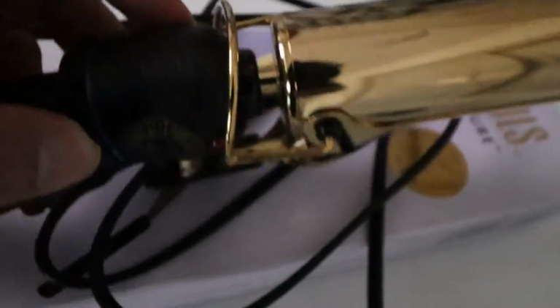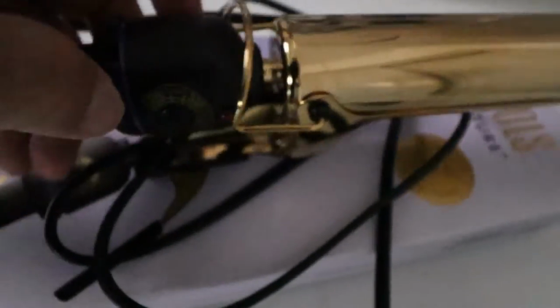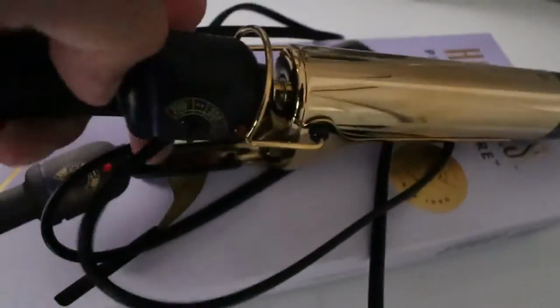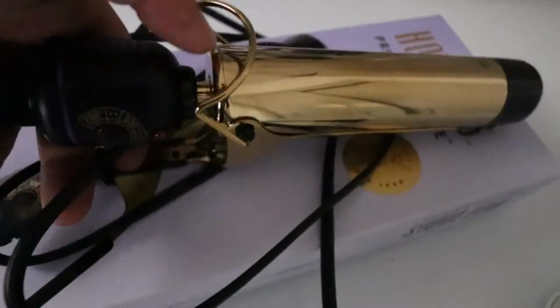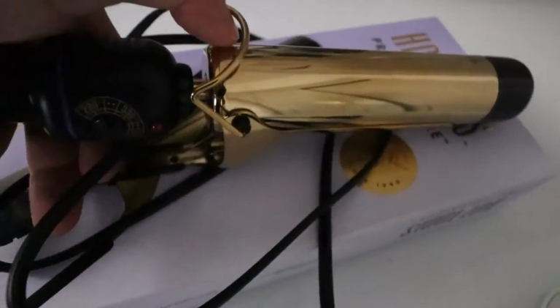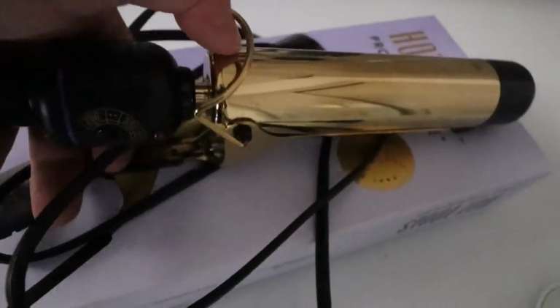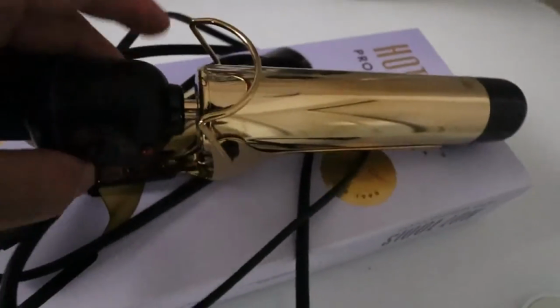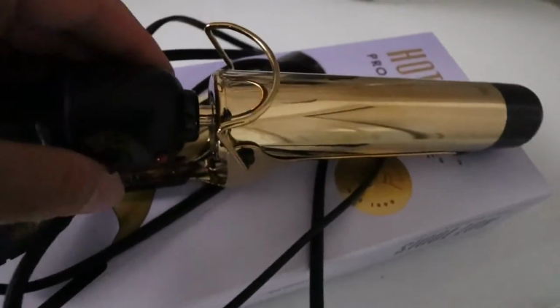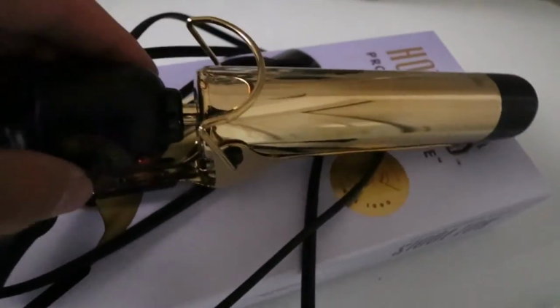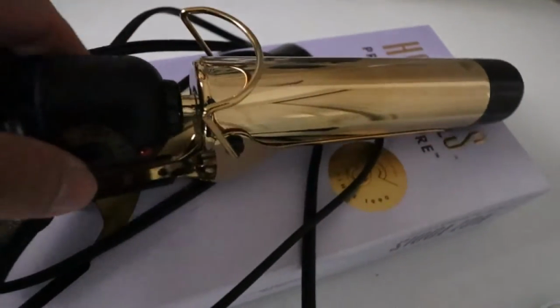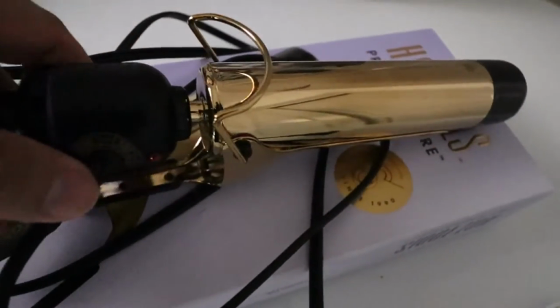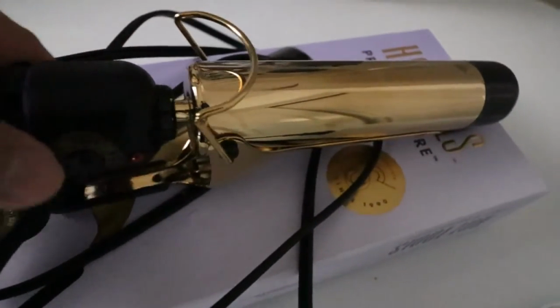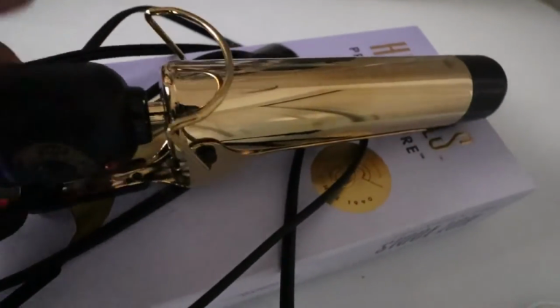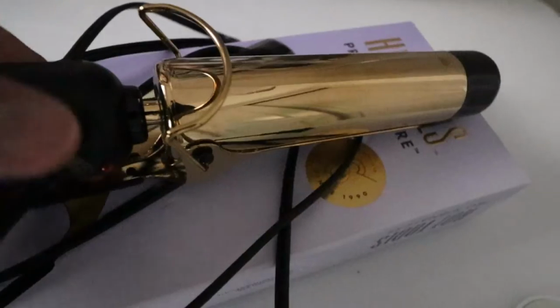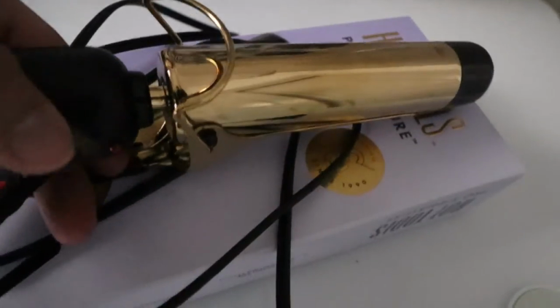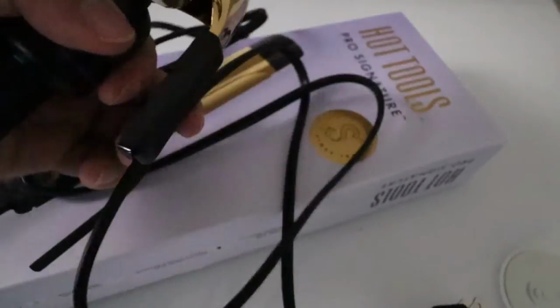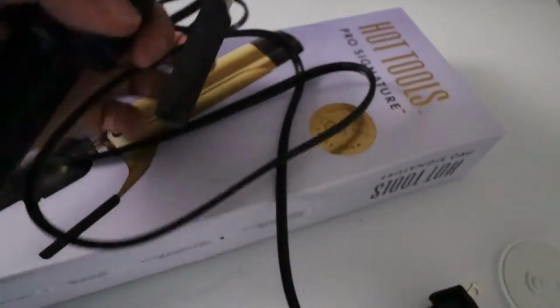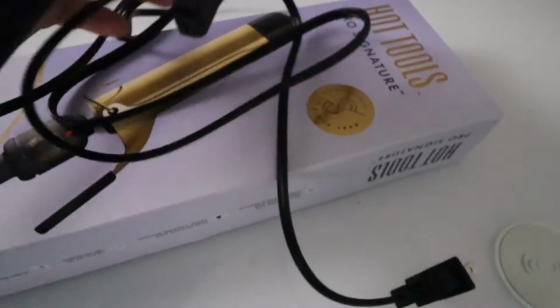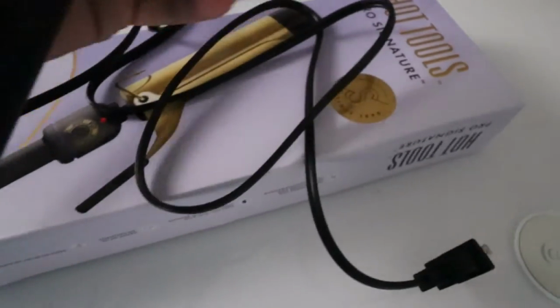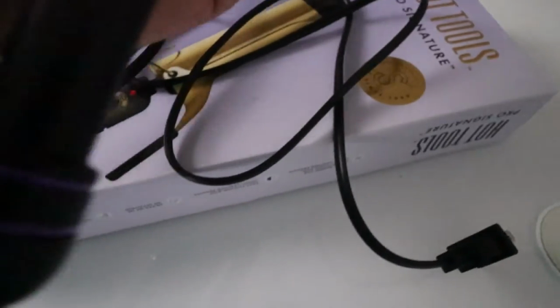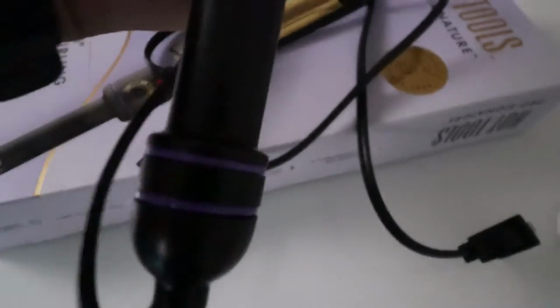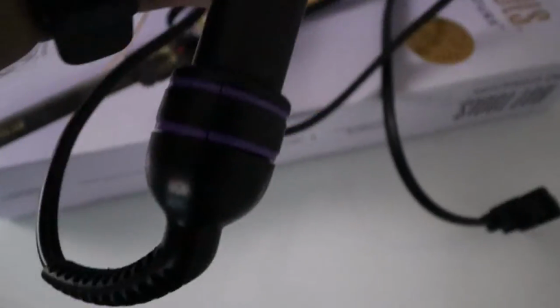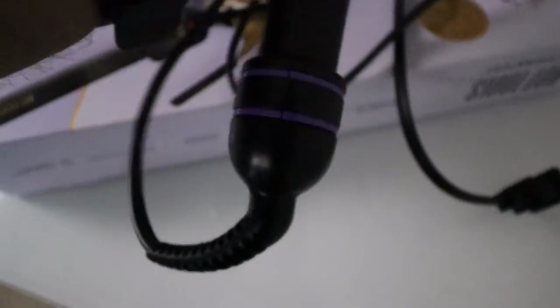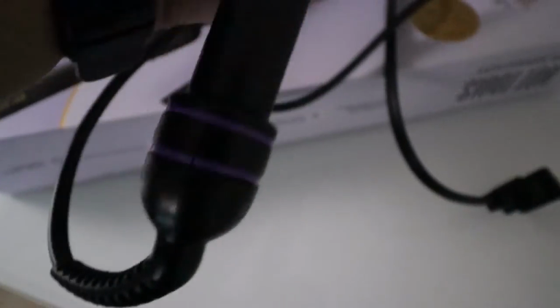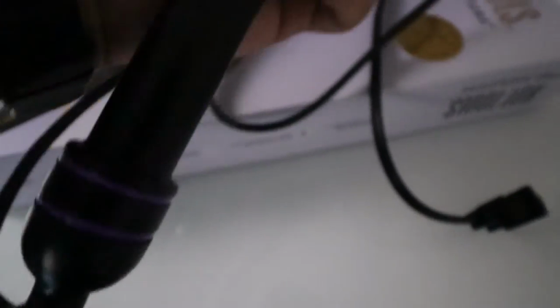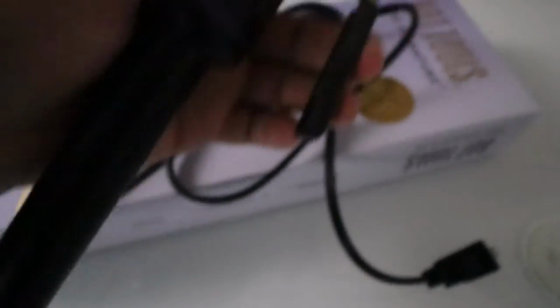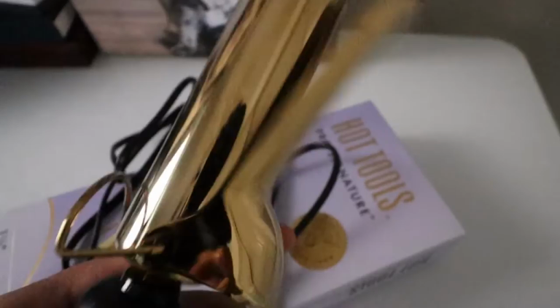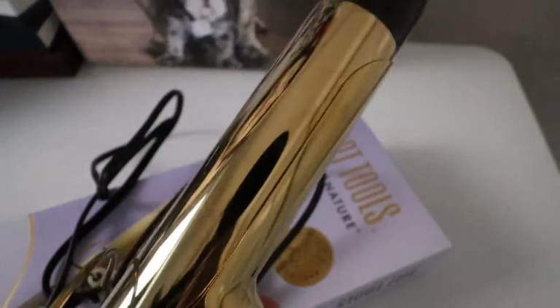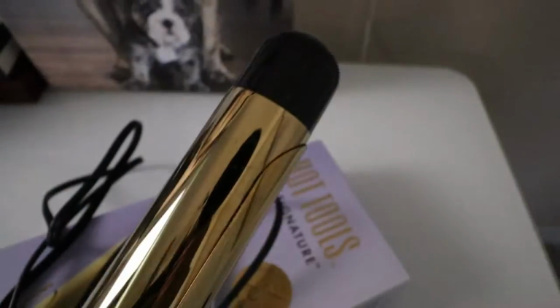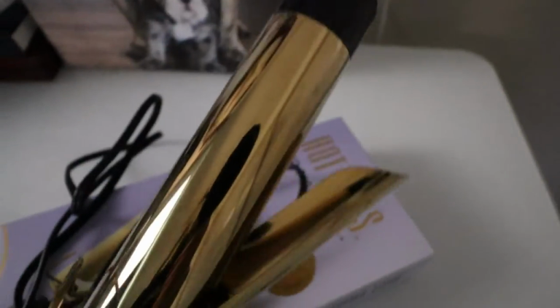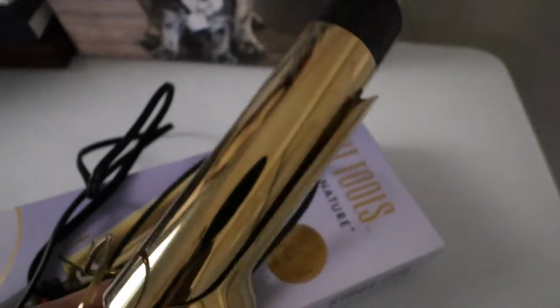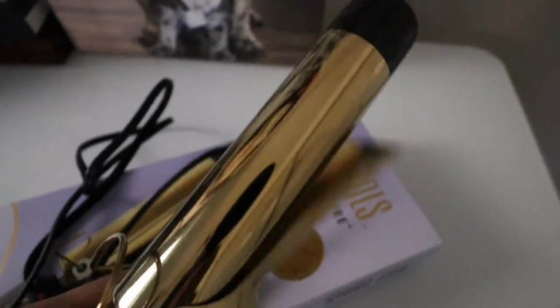It's a little stand right there. Yeah, nice little curling iron.